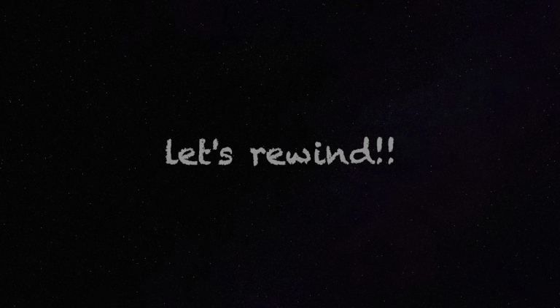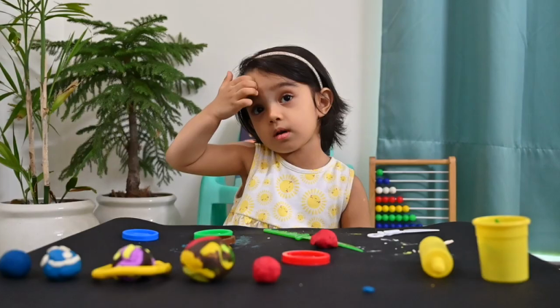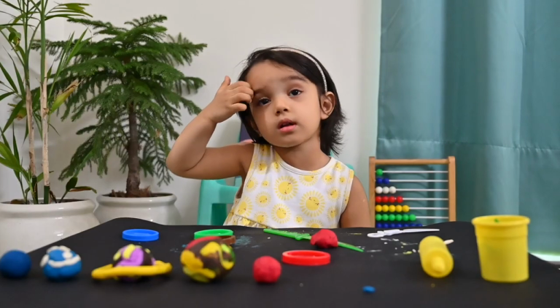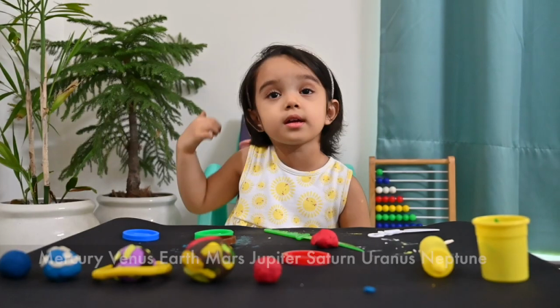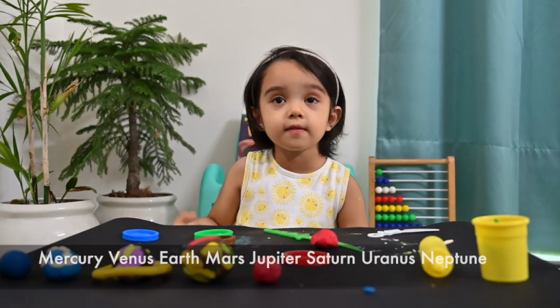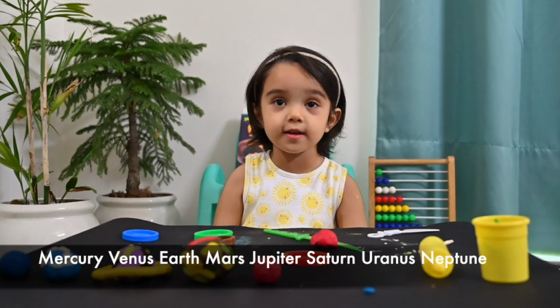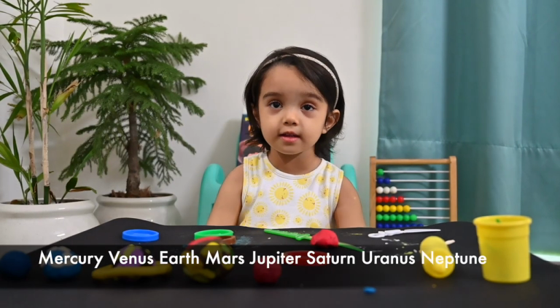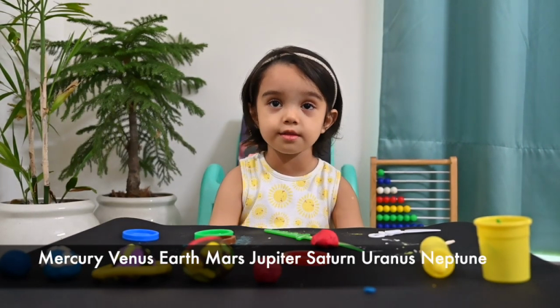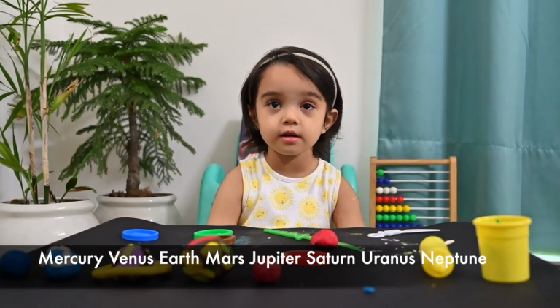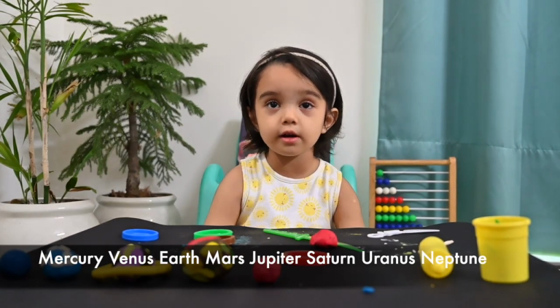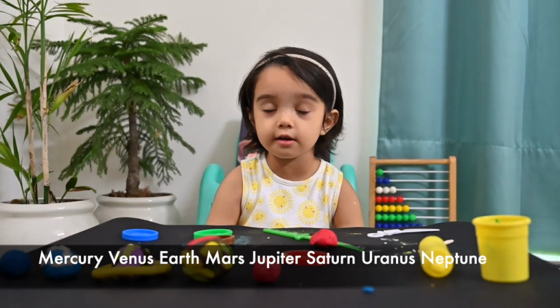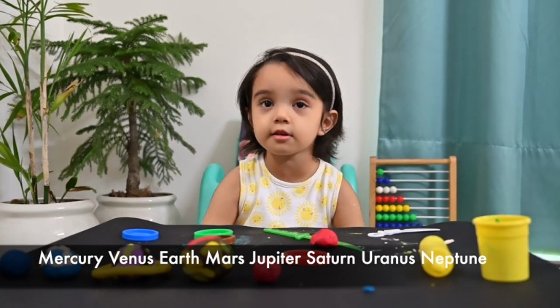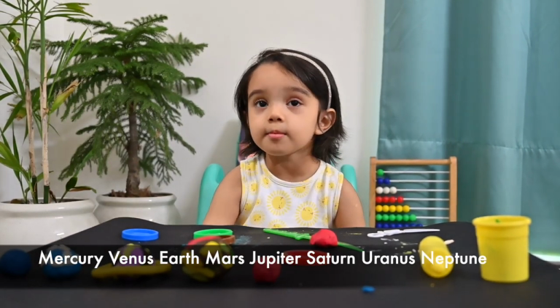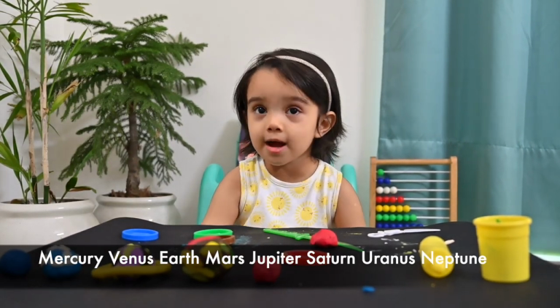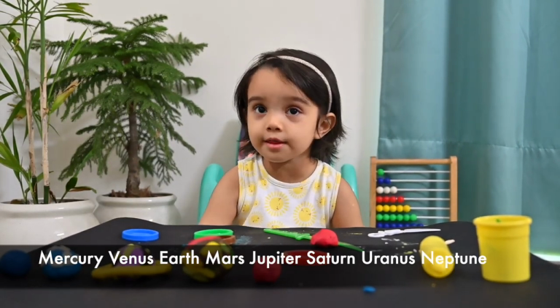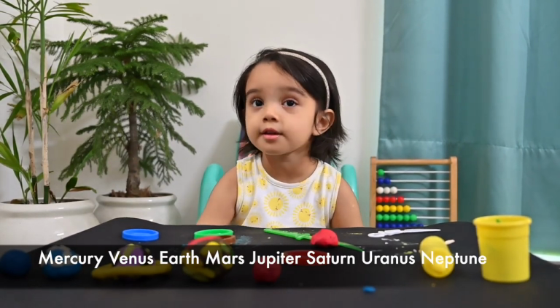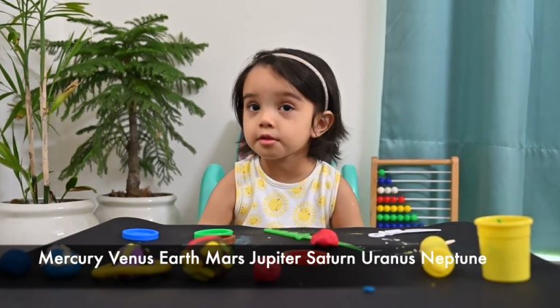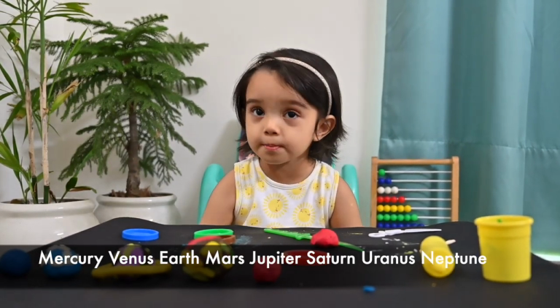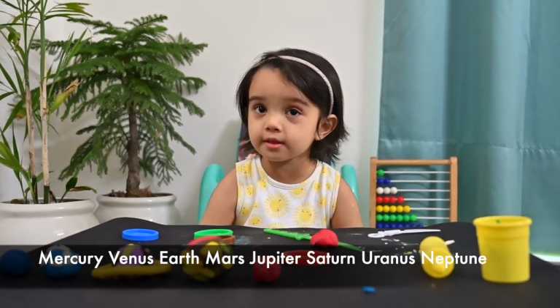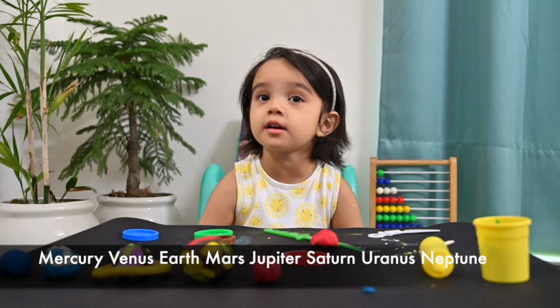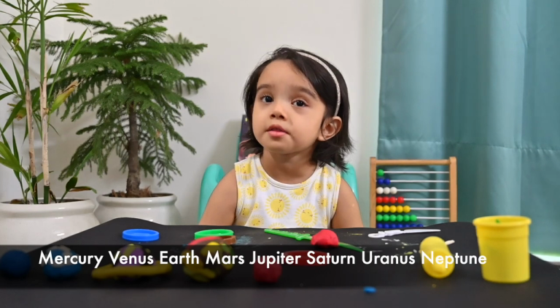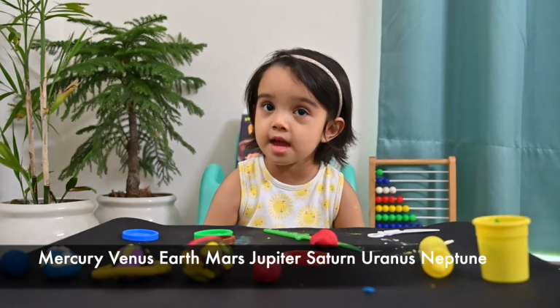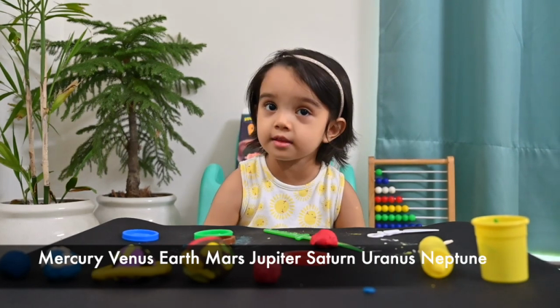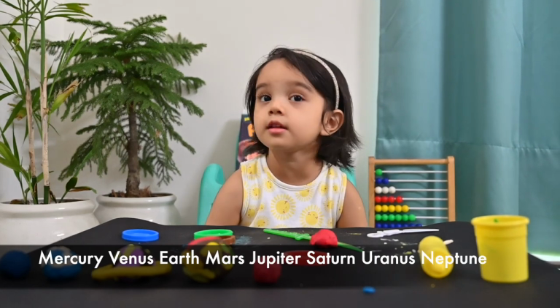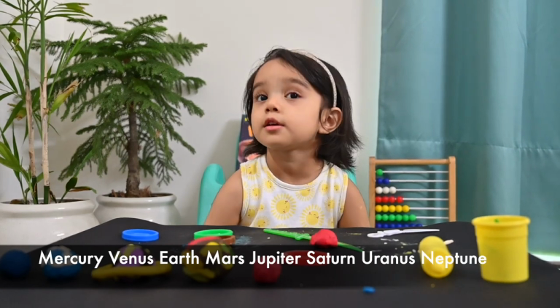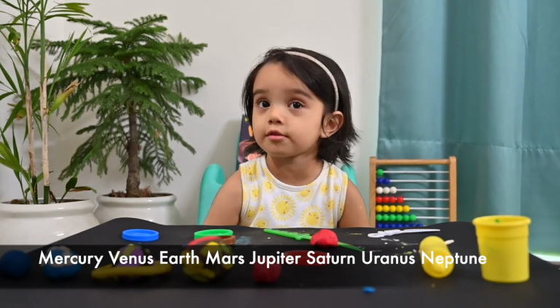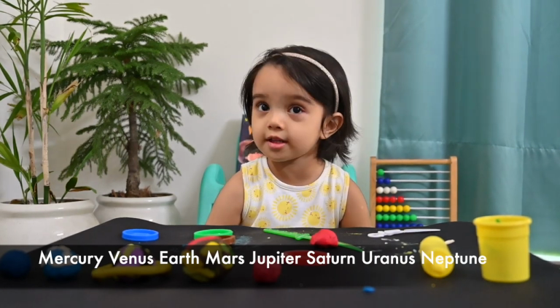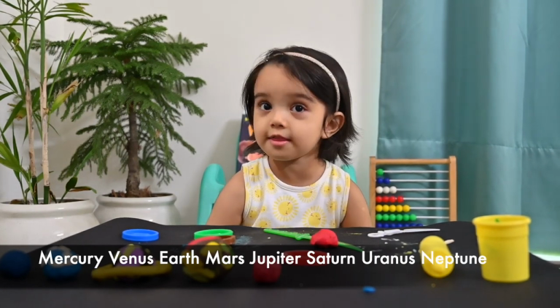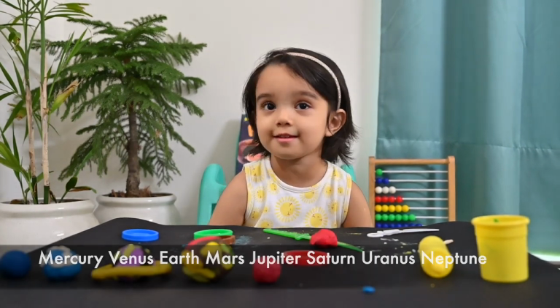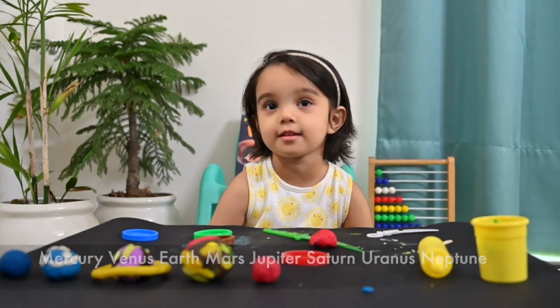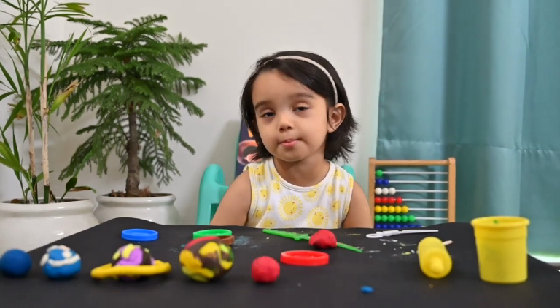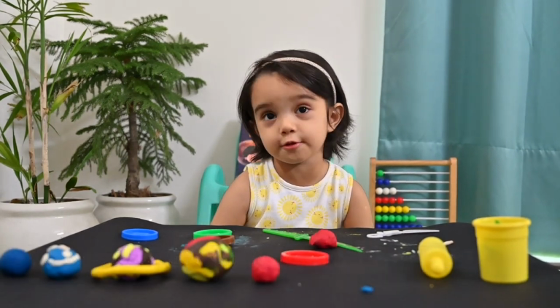Mercury, Venus, Earth, Mars, Jupiter, Saturn, Uranus, Neptune.